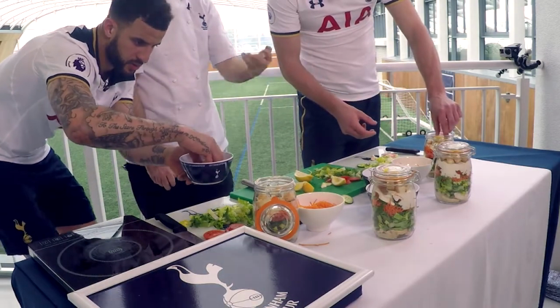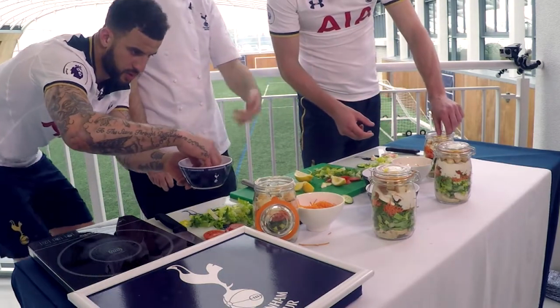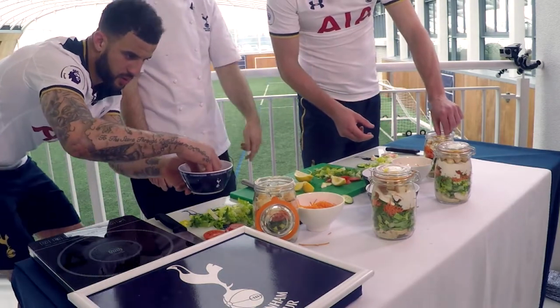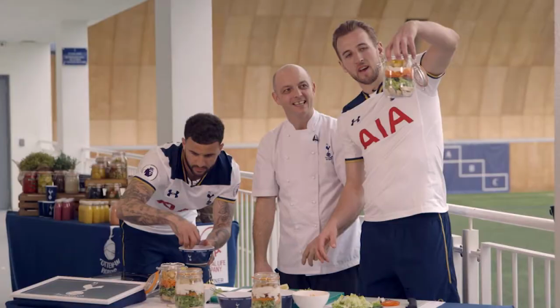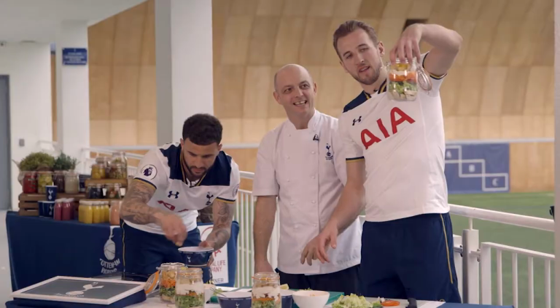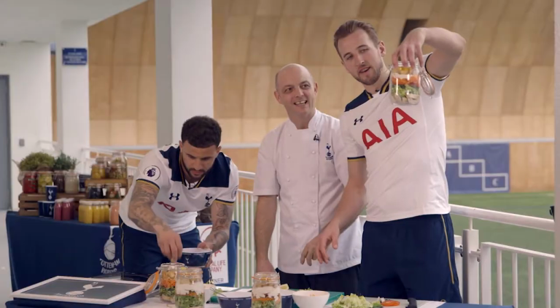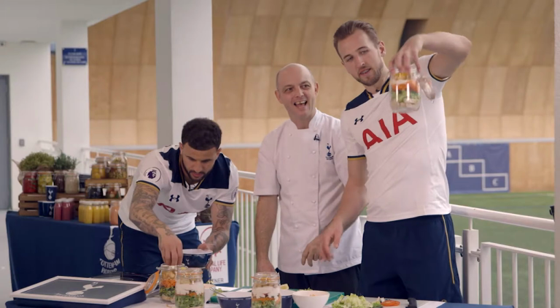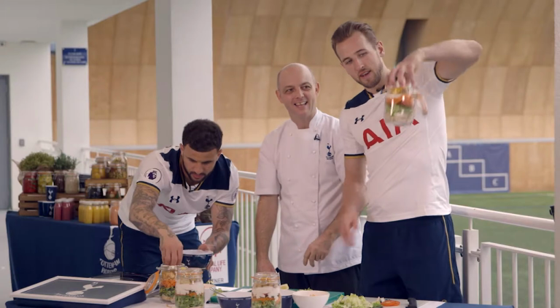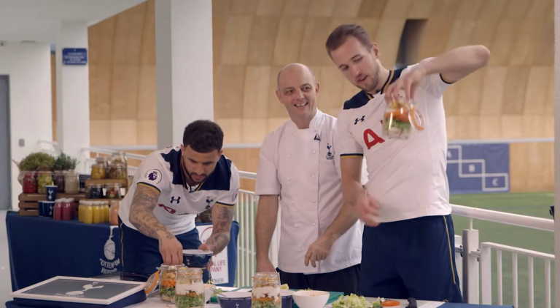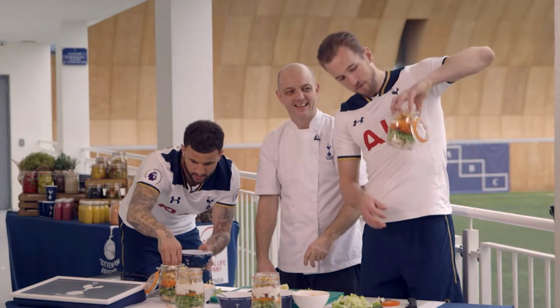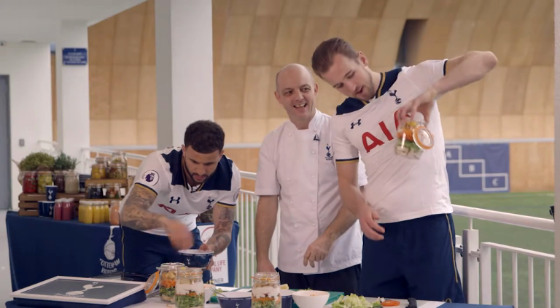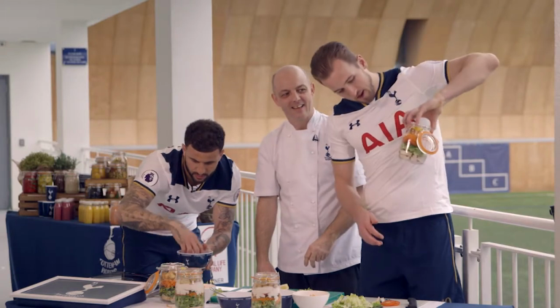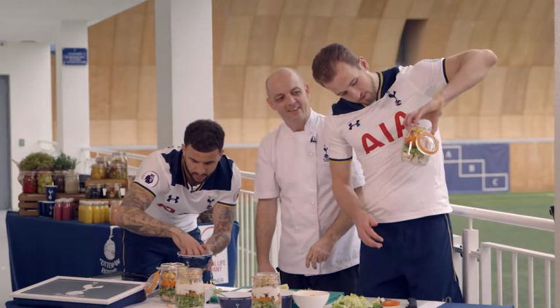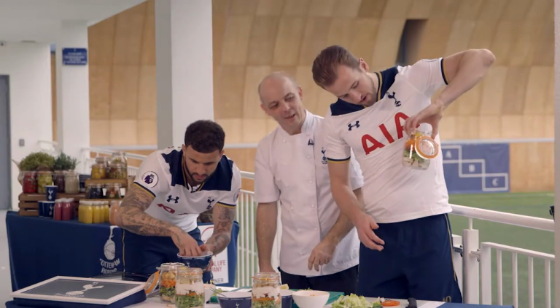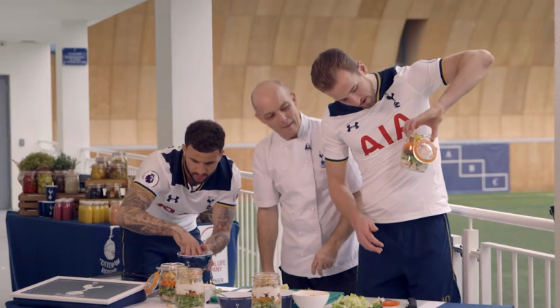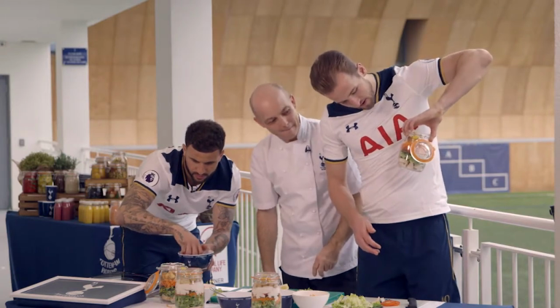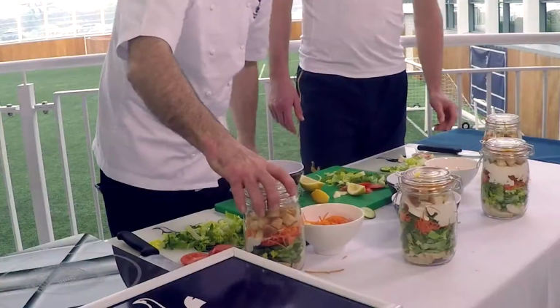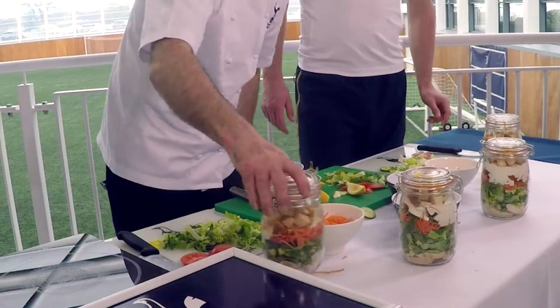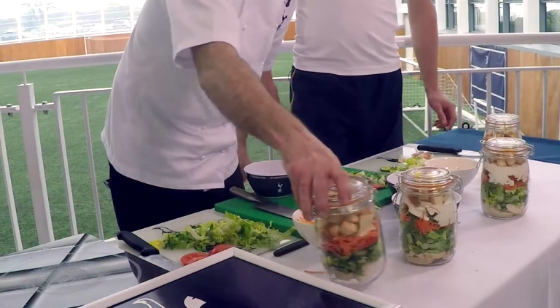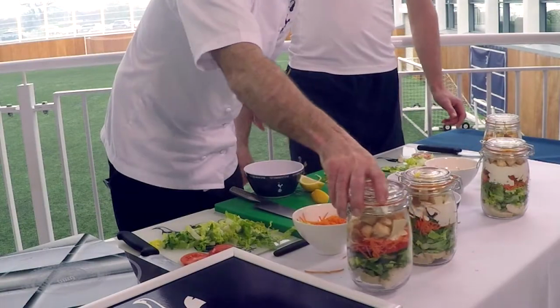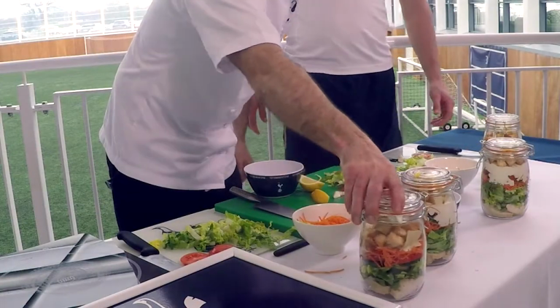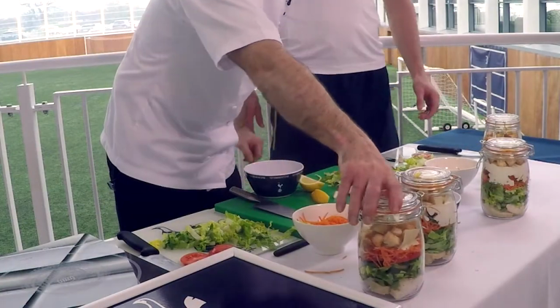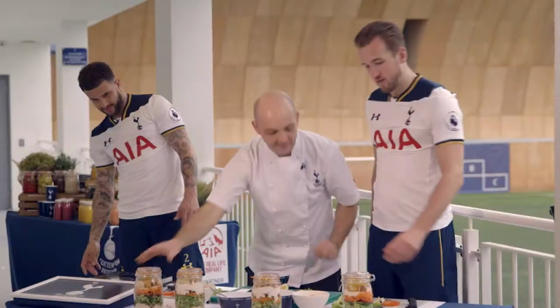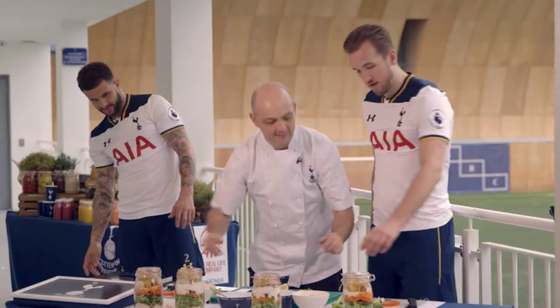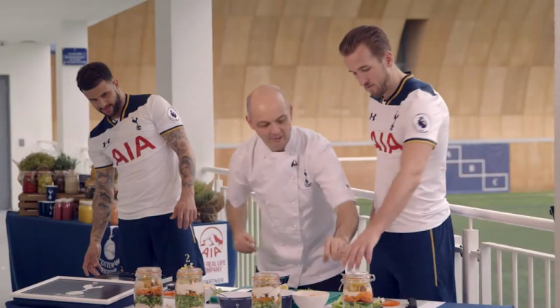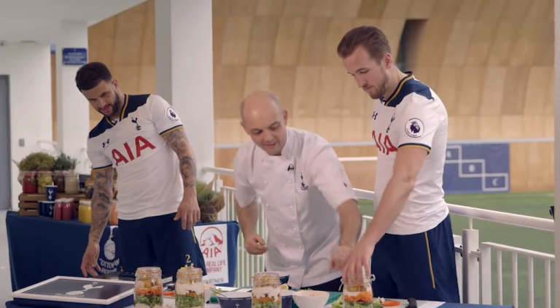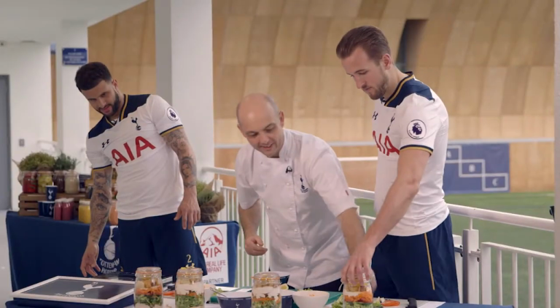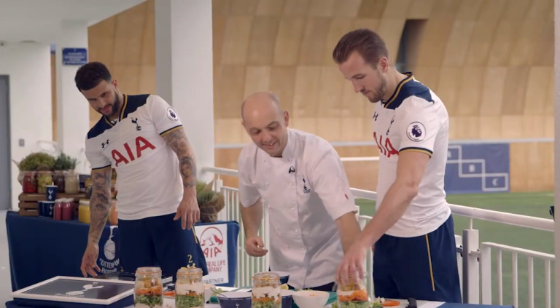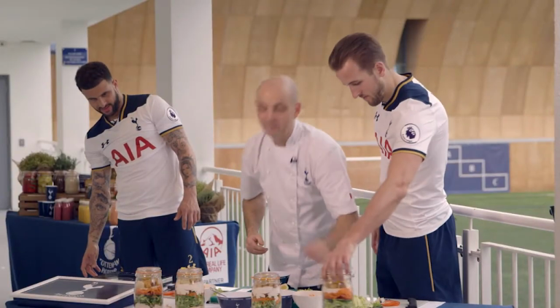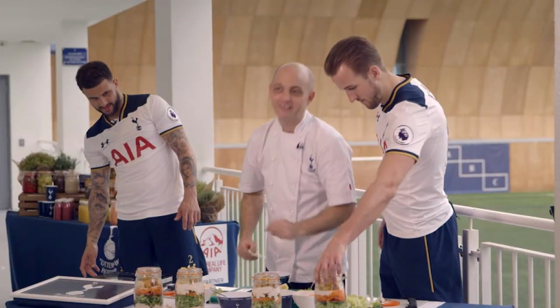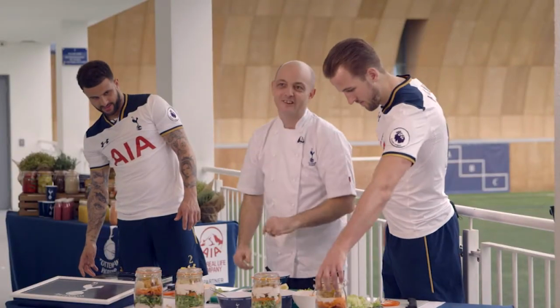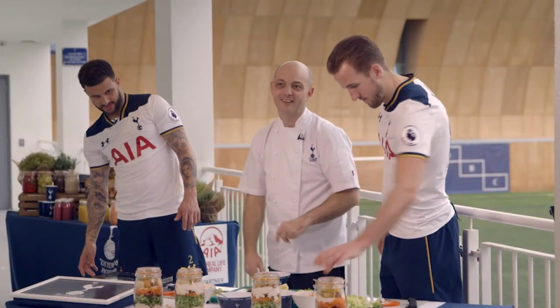Look at that, that is as healthy as it comes. Two chicken Caesar mason jars.